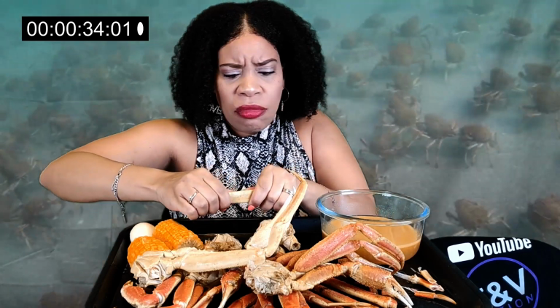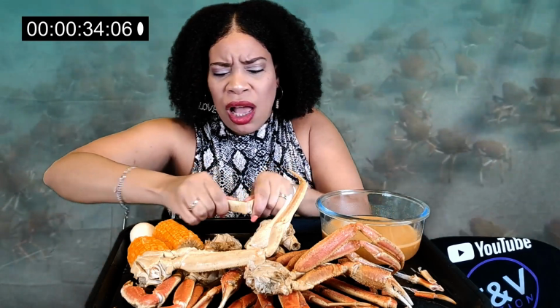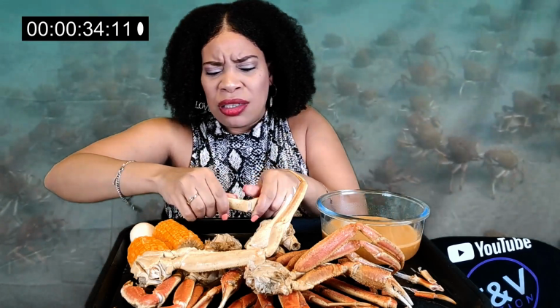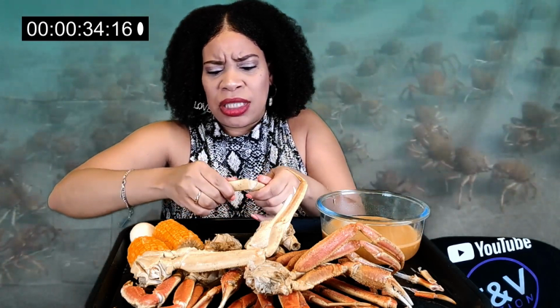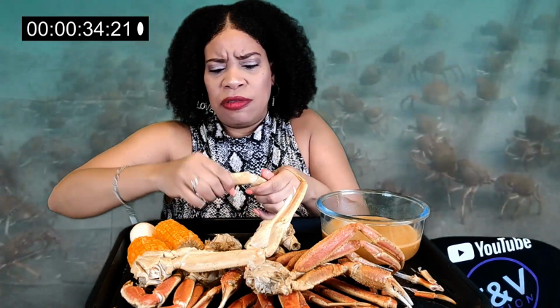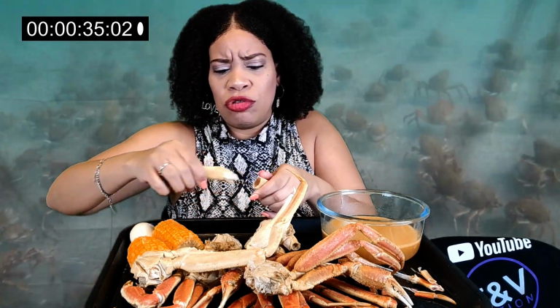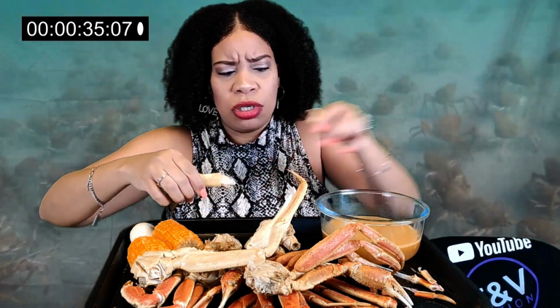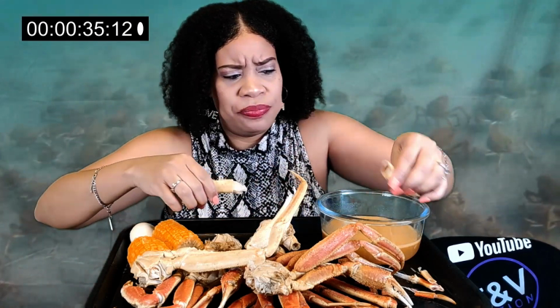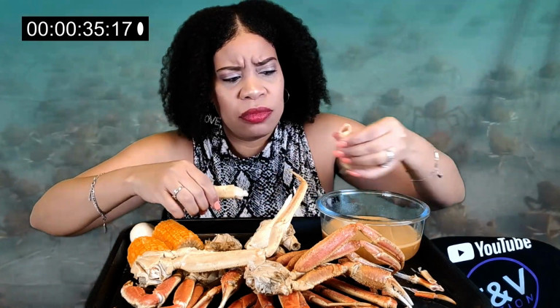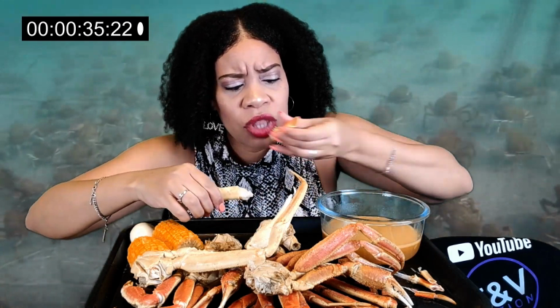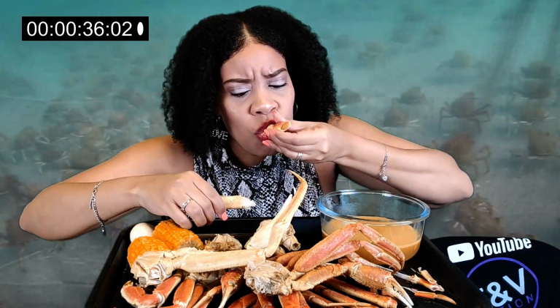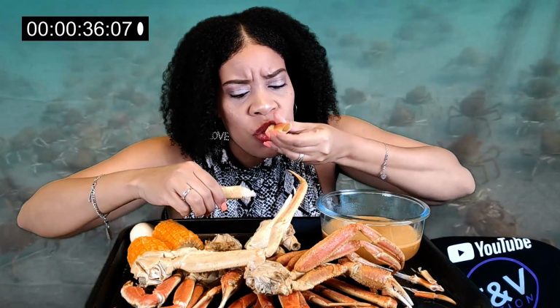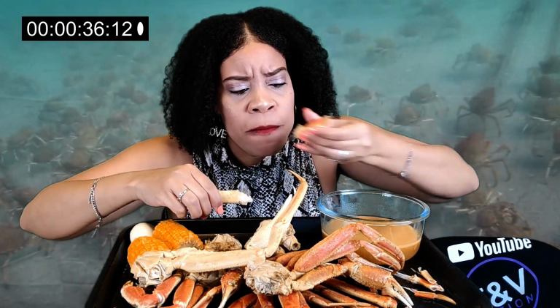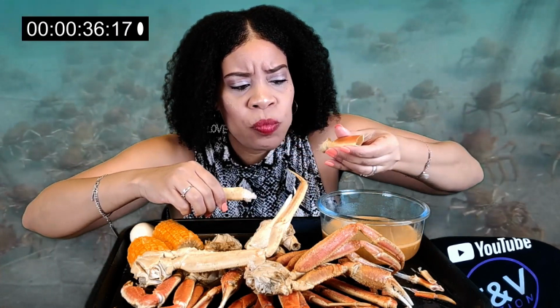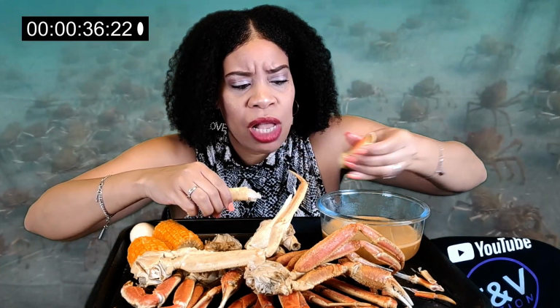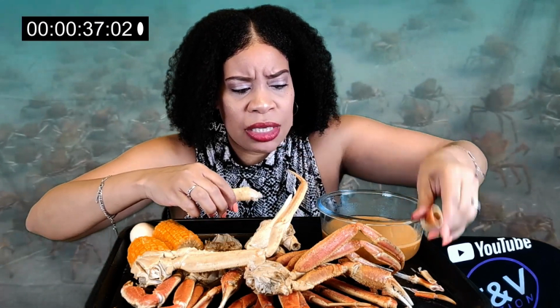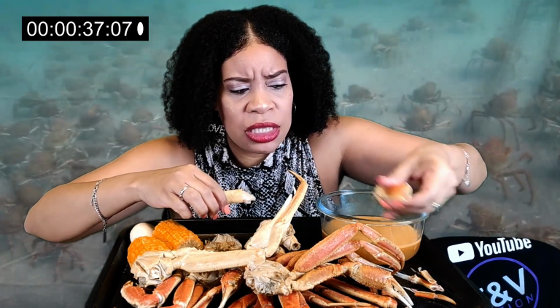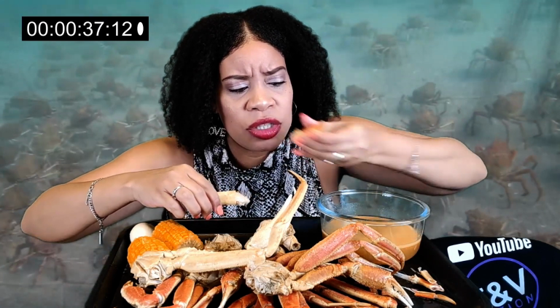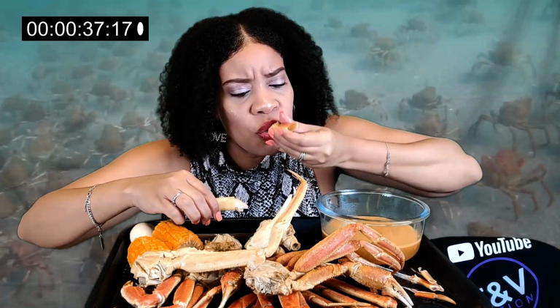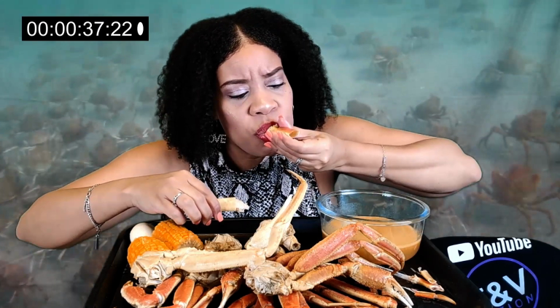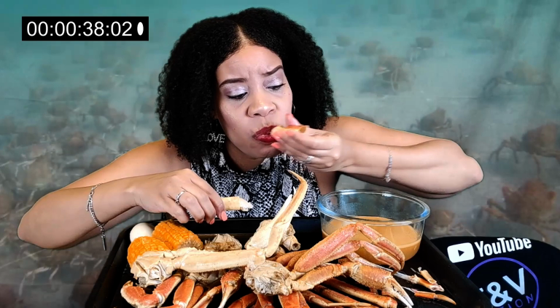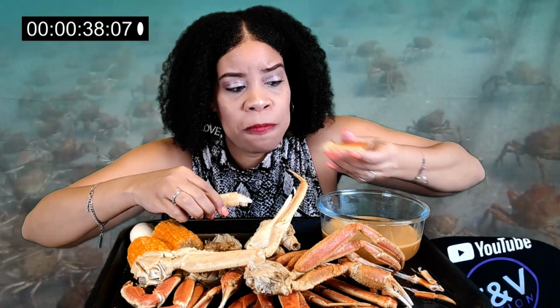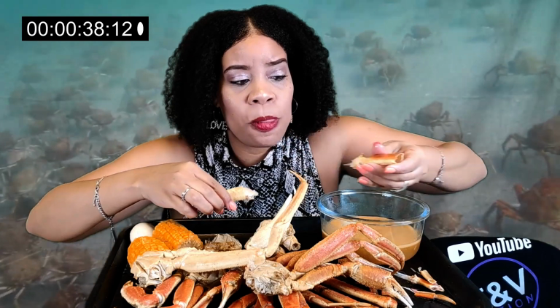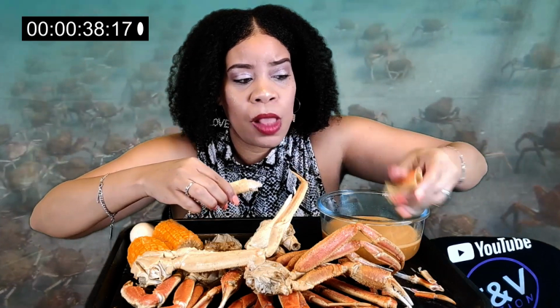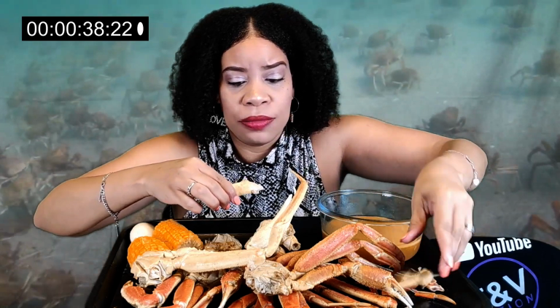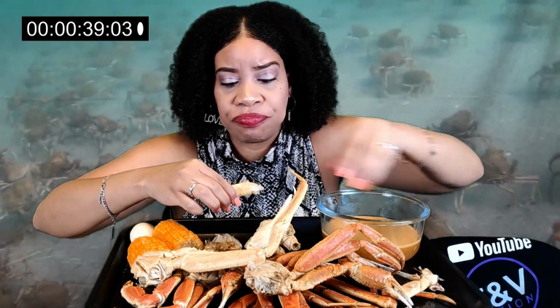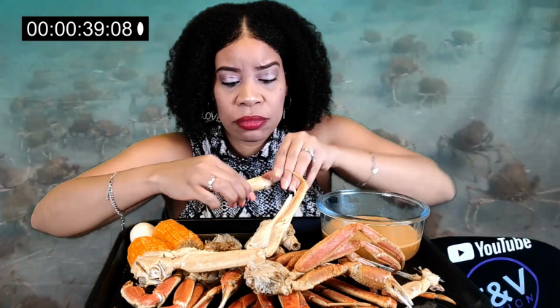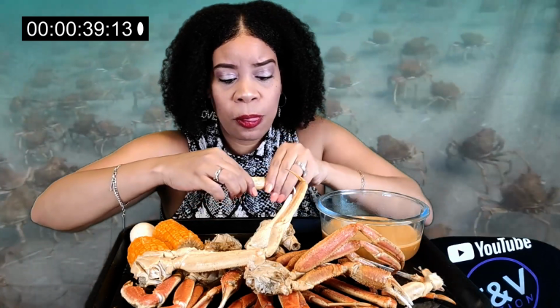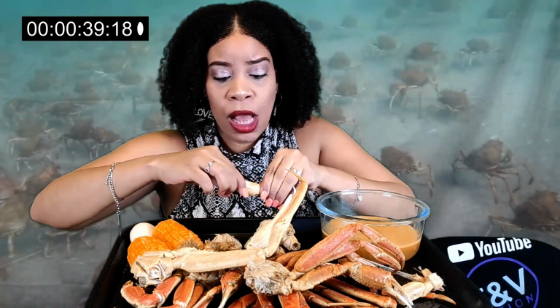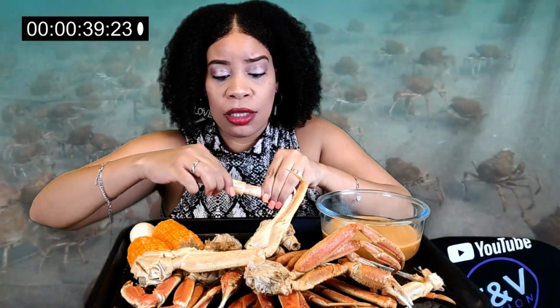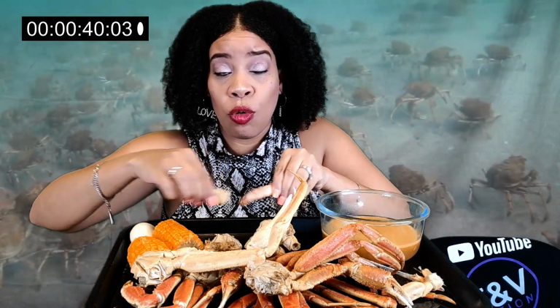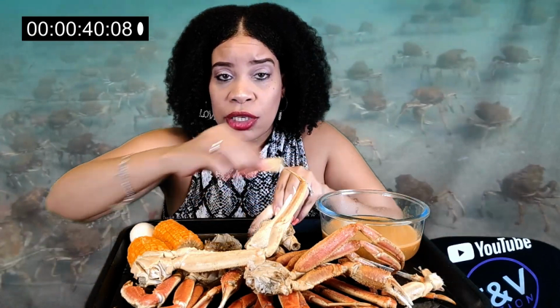I didn't do a thumbnail. Wait, are you gonna get a thumbnail?